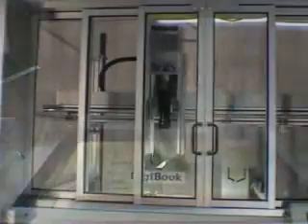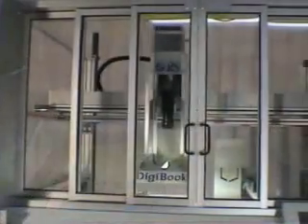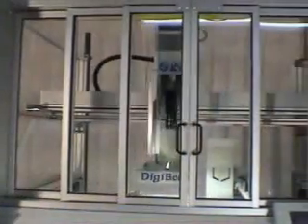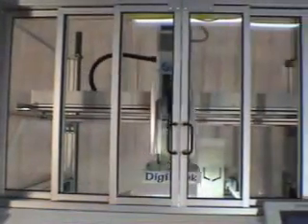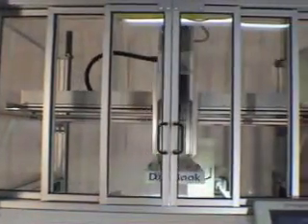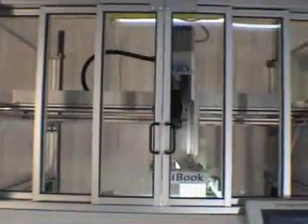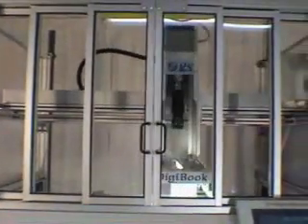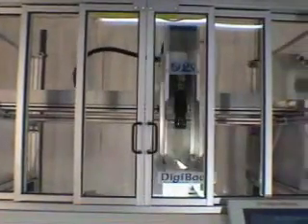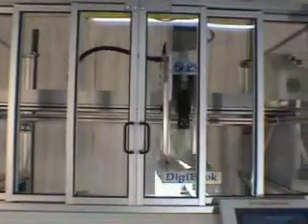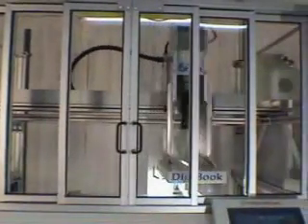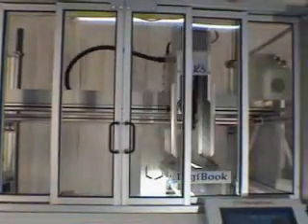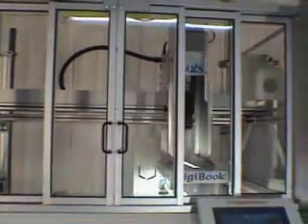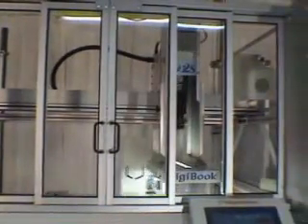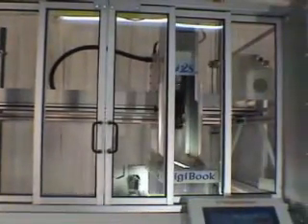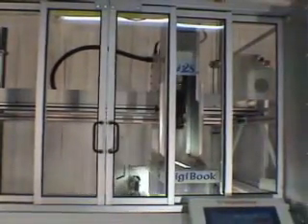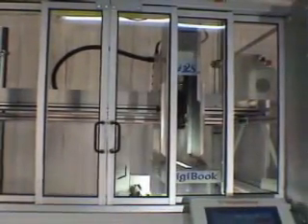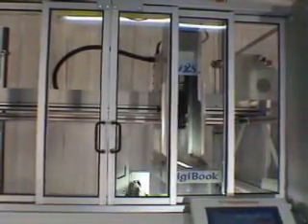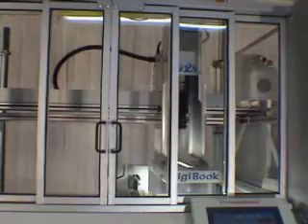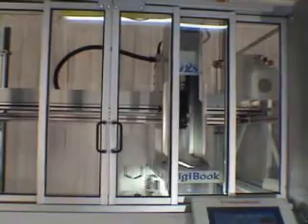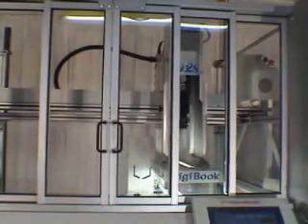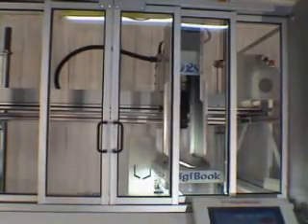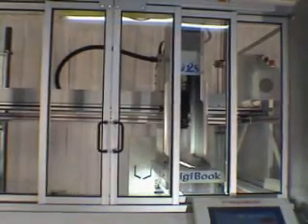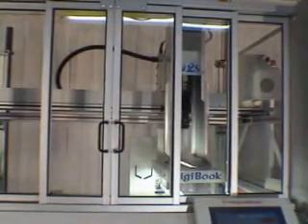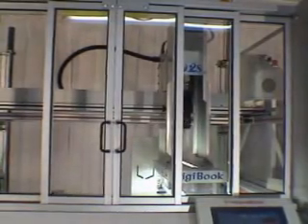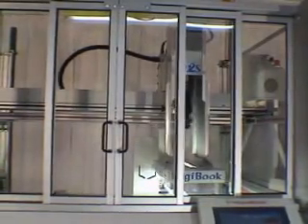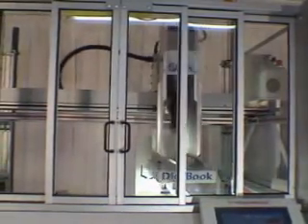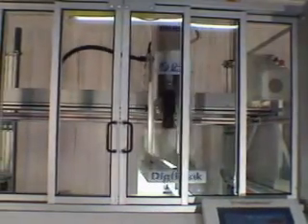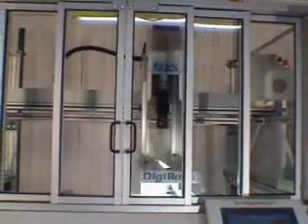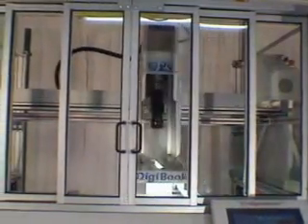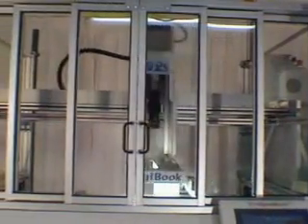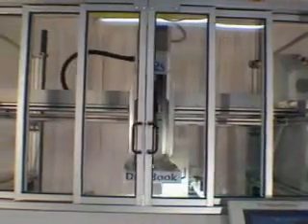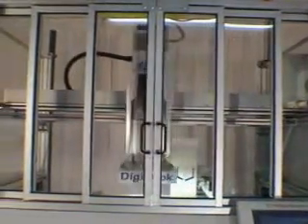Here is the arm of the scanner moving over the book. A transparent door protects the operator from all objects in motion.